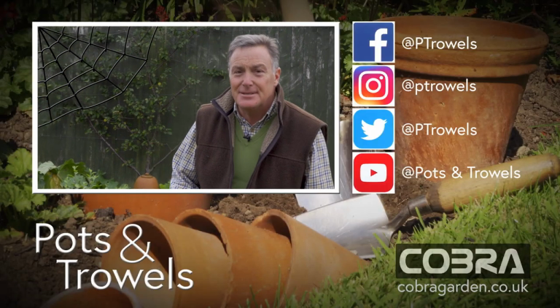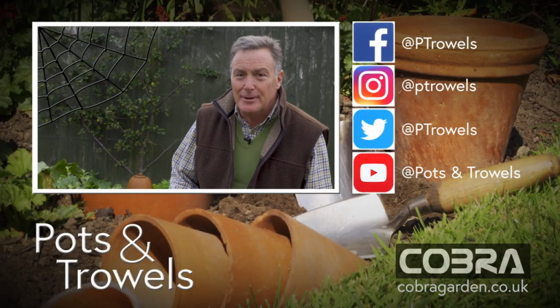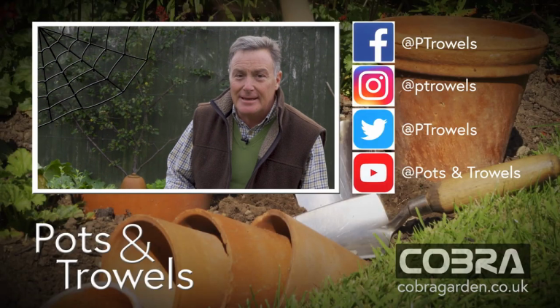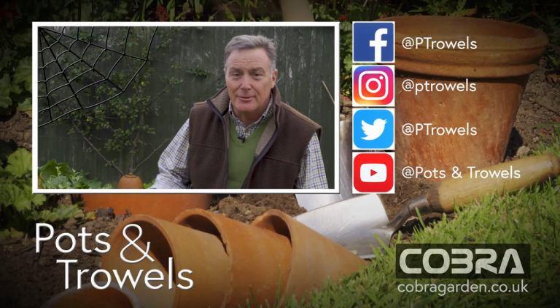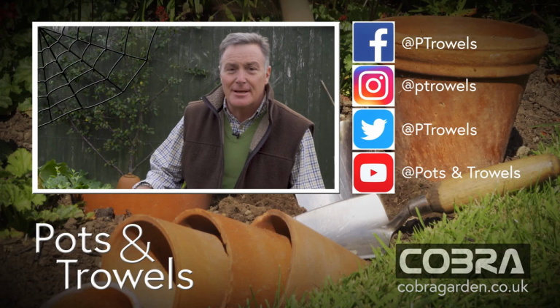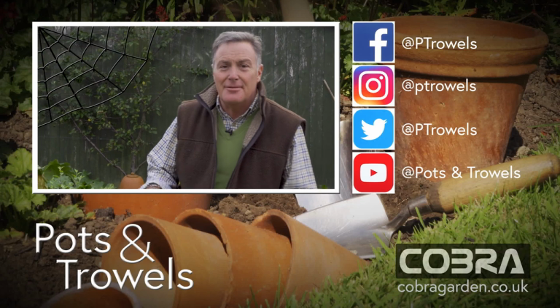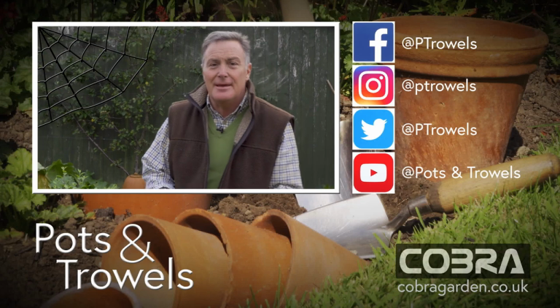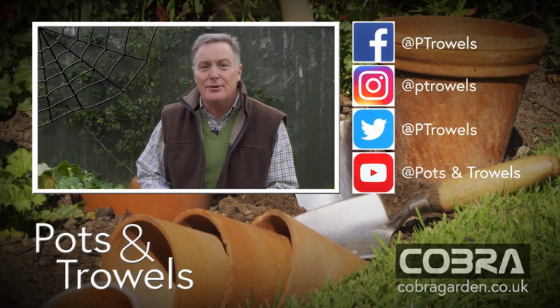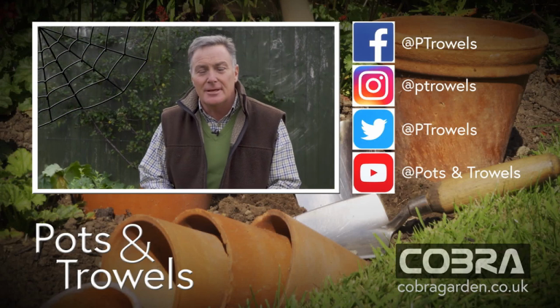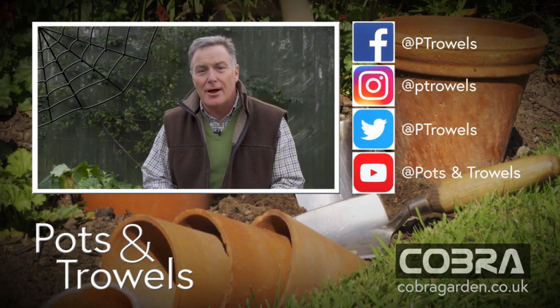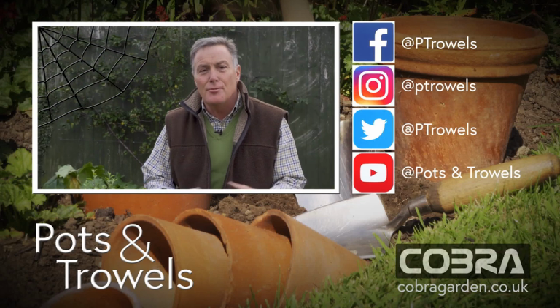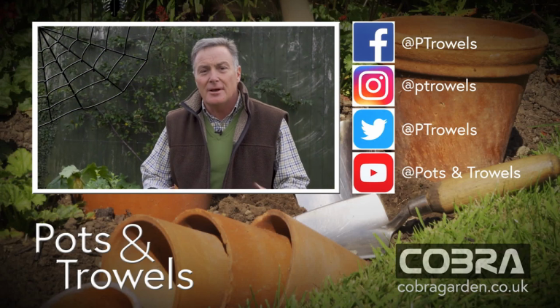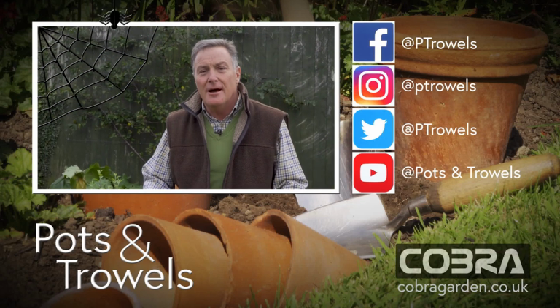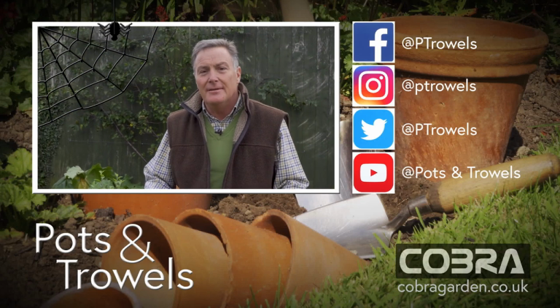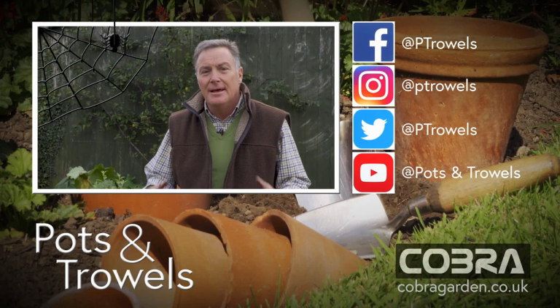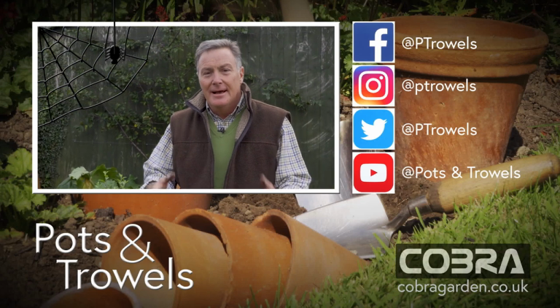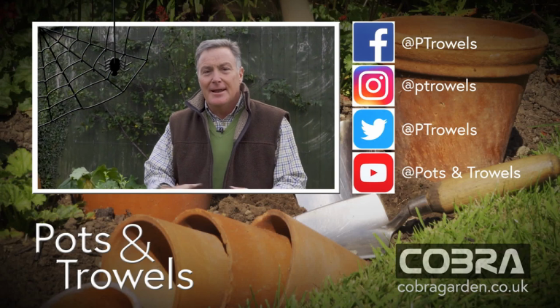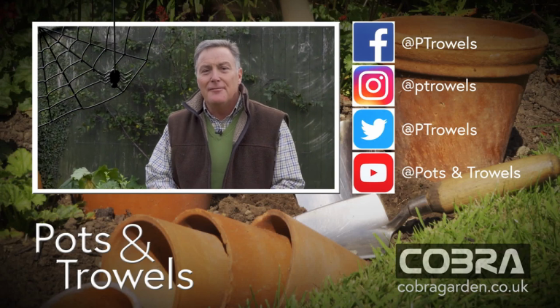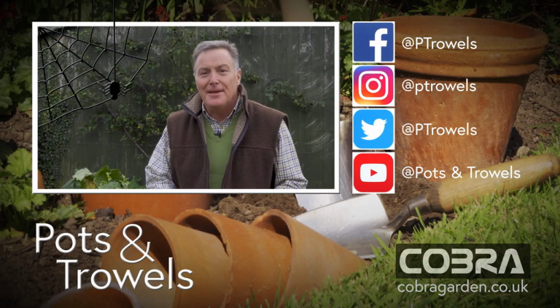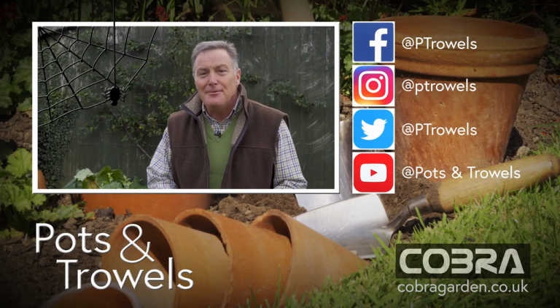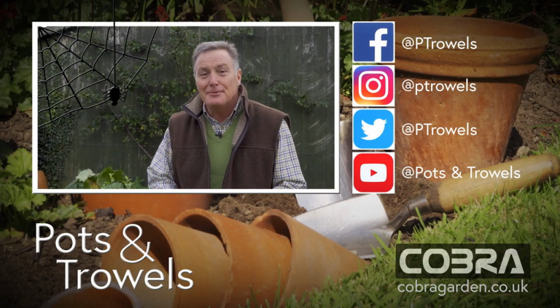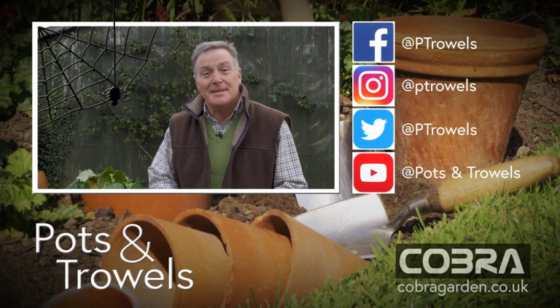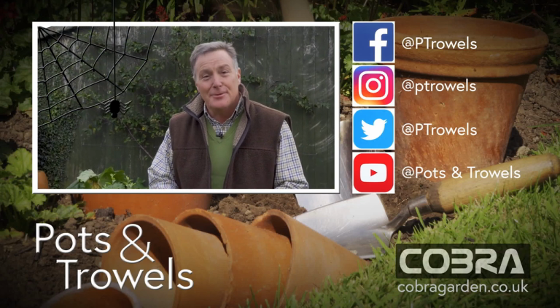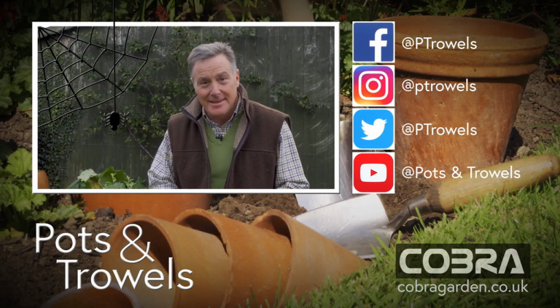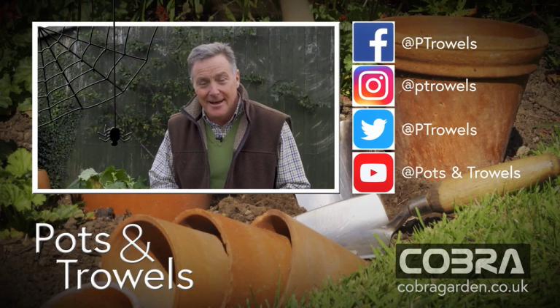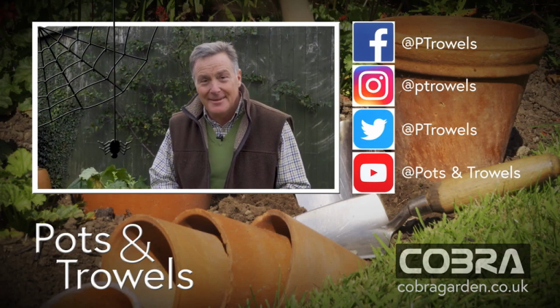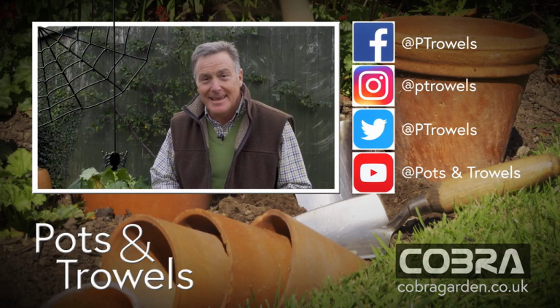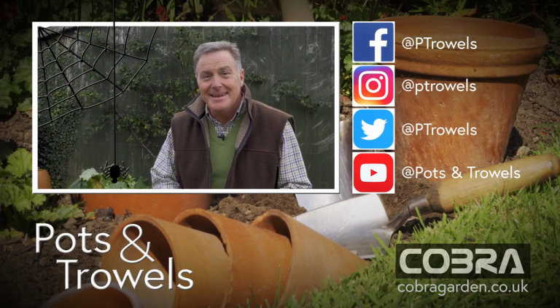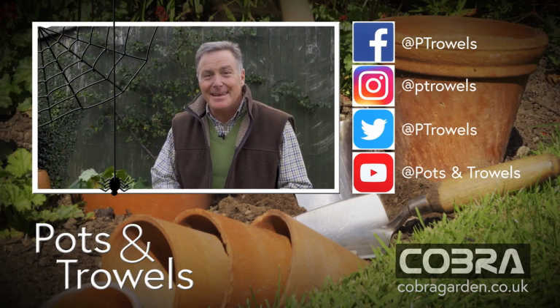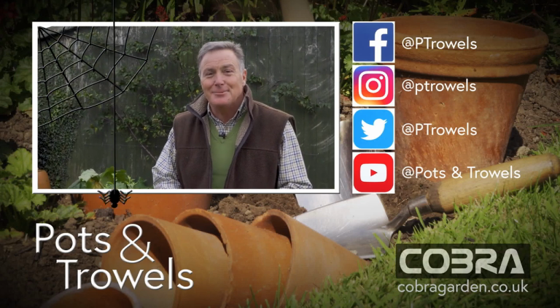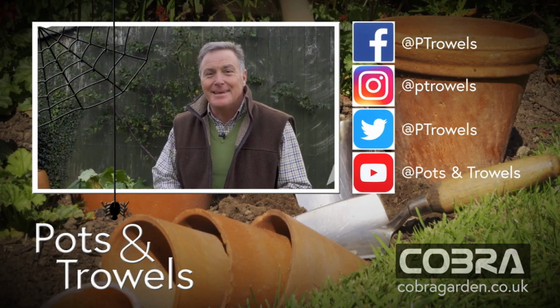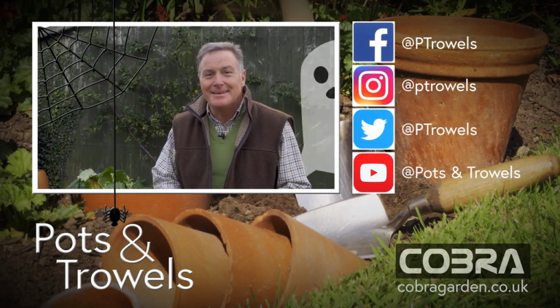Well, thank you for watching, hope you've enjoyed Pots and Trowels this week, and also thank you to Cobra Garden — hopefully we'll see you in the garden again next week.